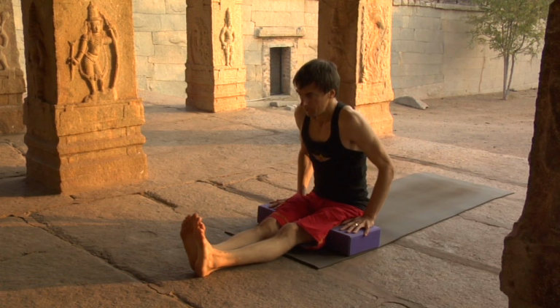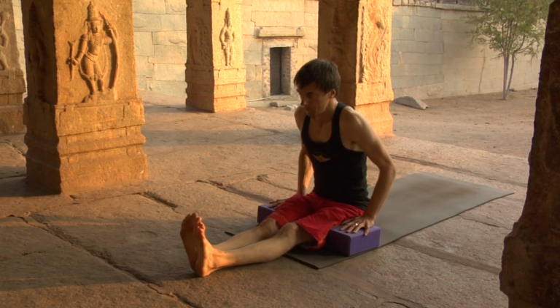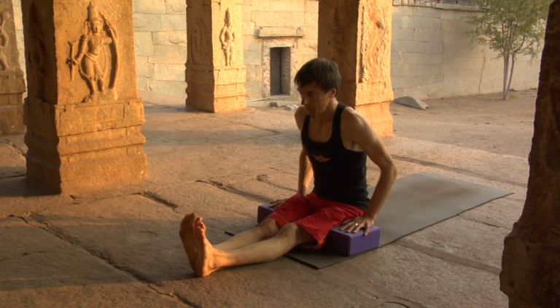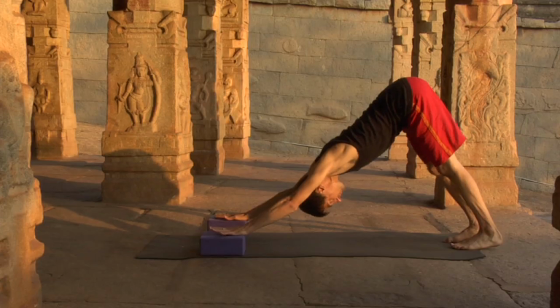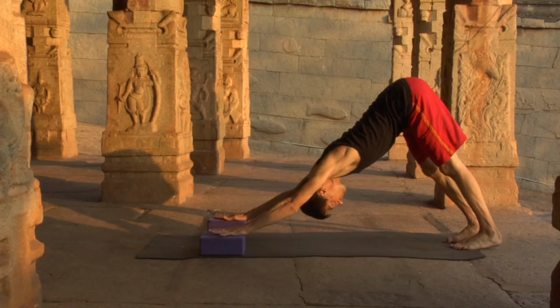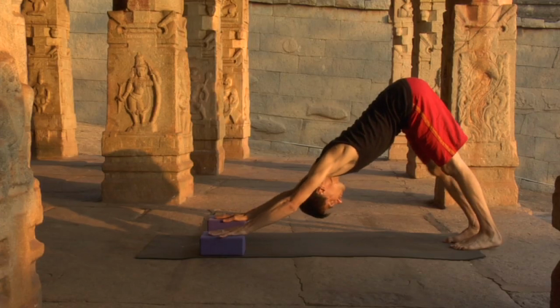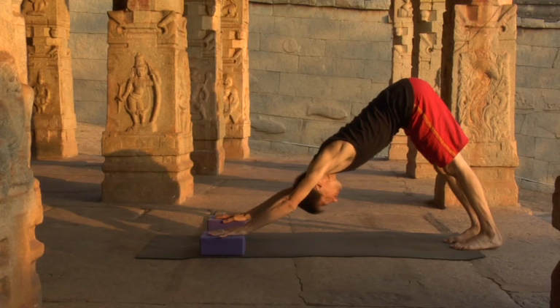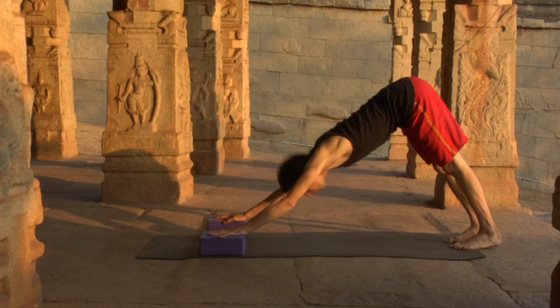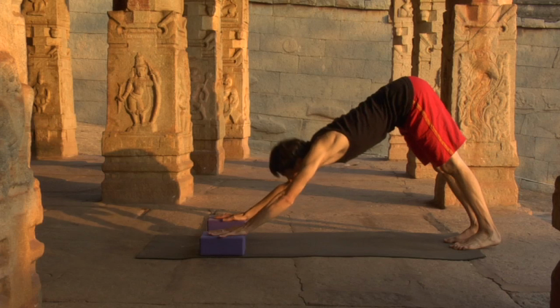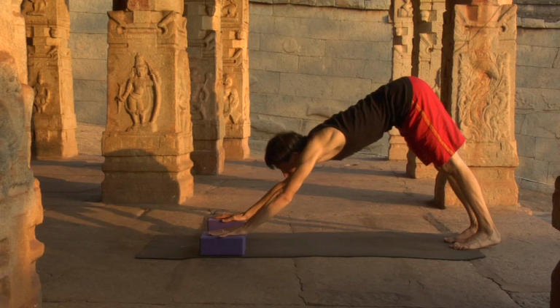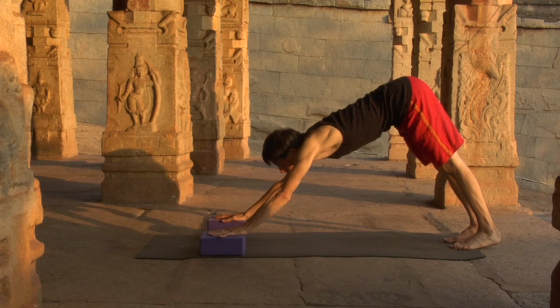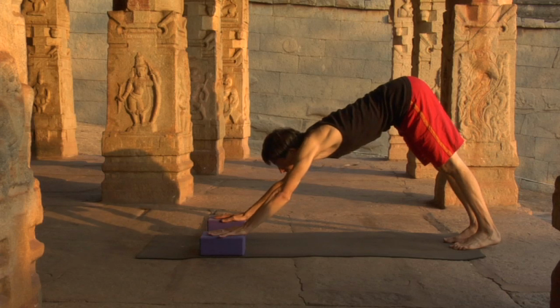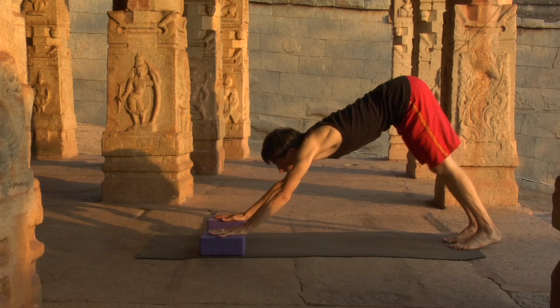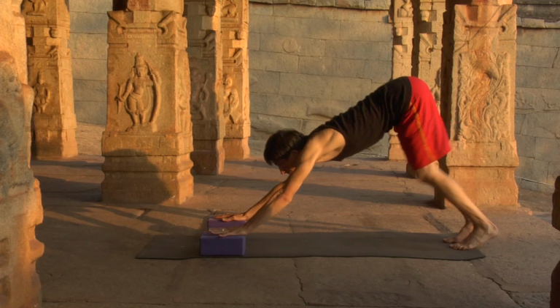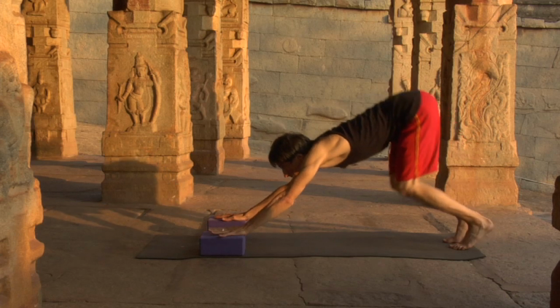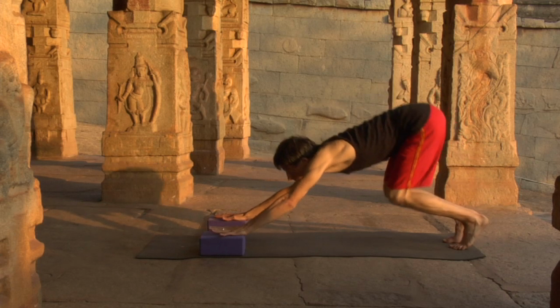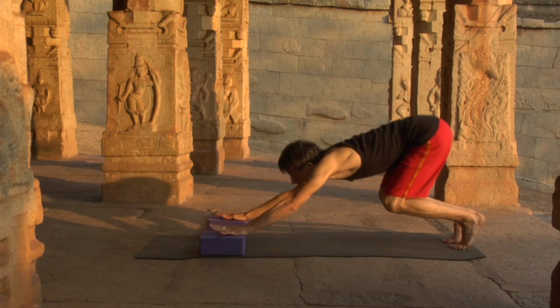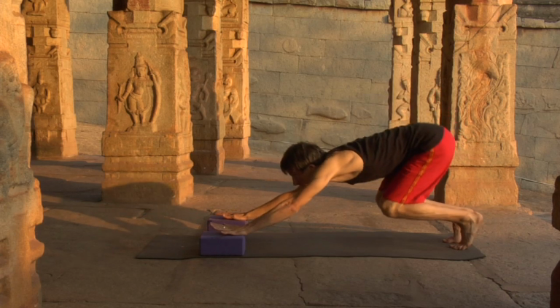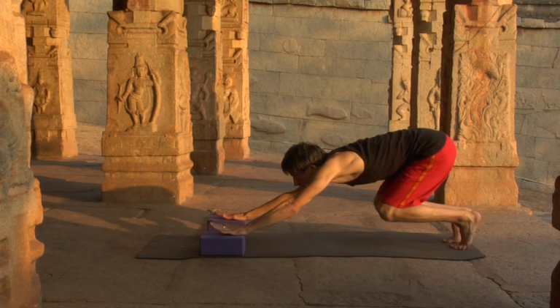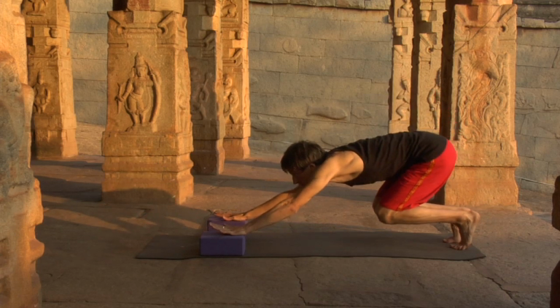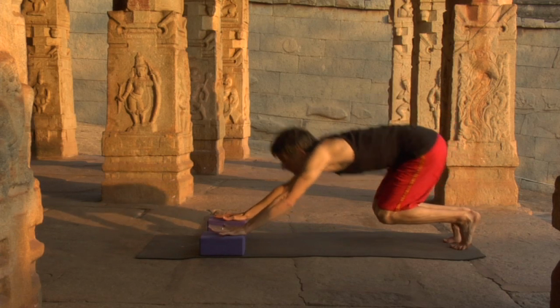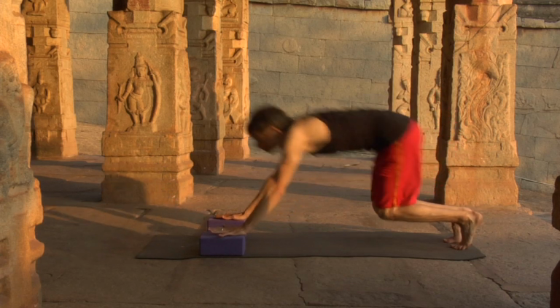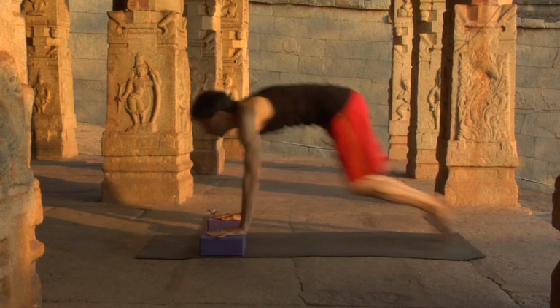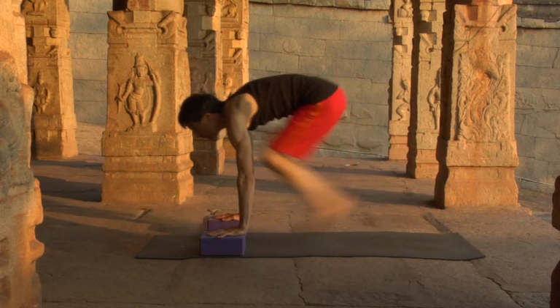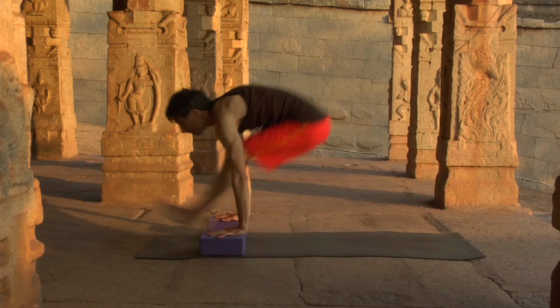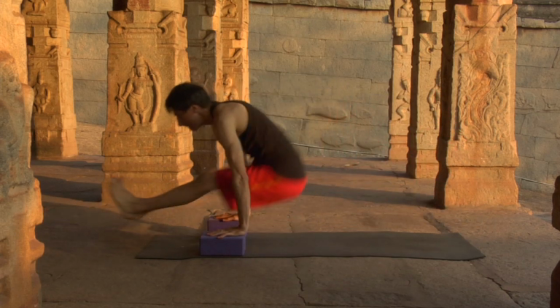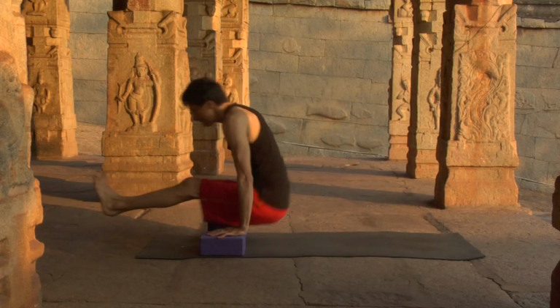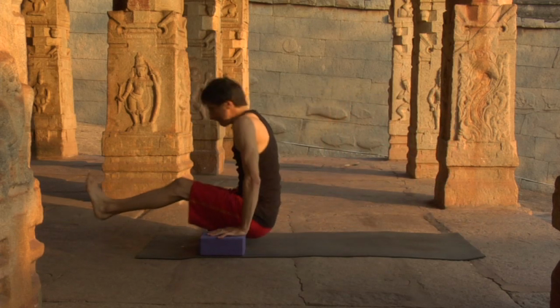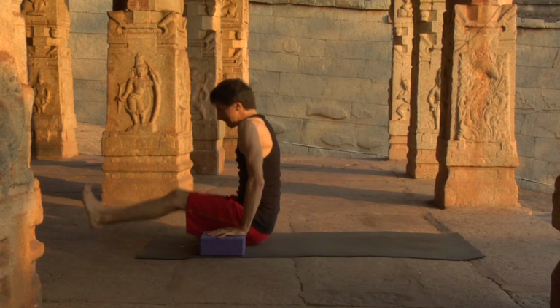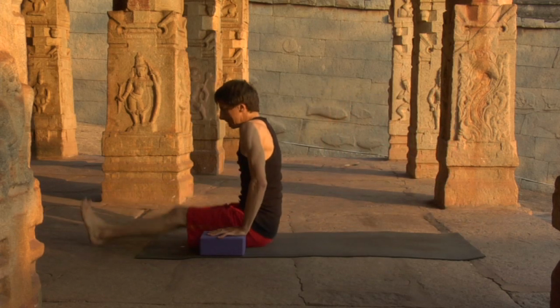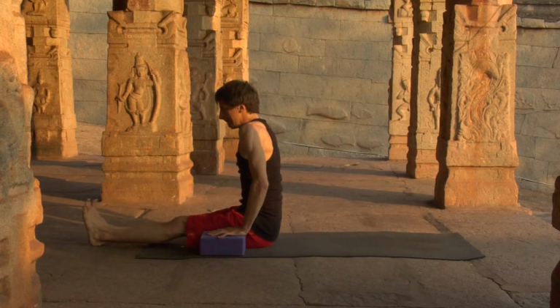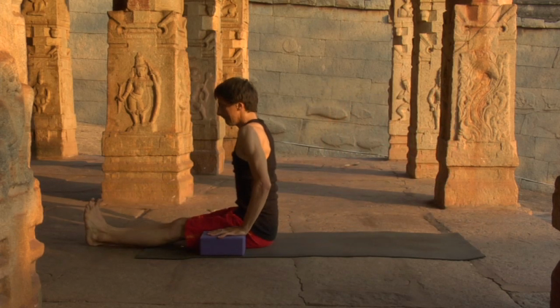Try again. Downward dog. Exhale, crouch, and spring through to dandasana.